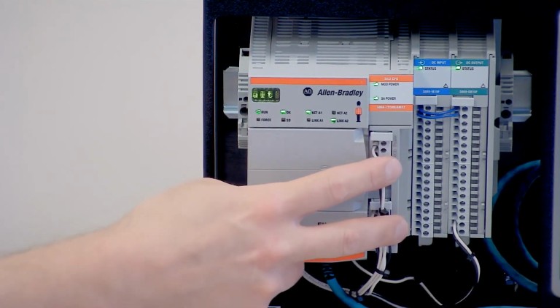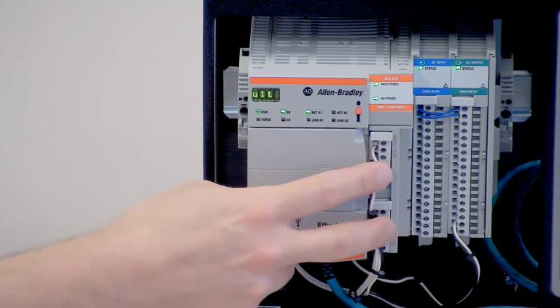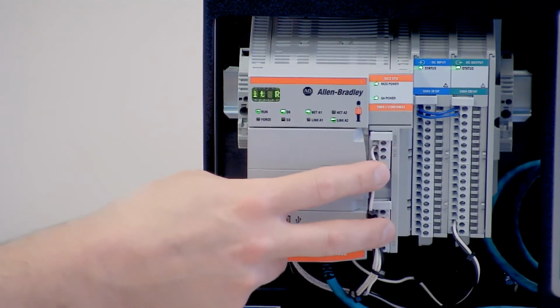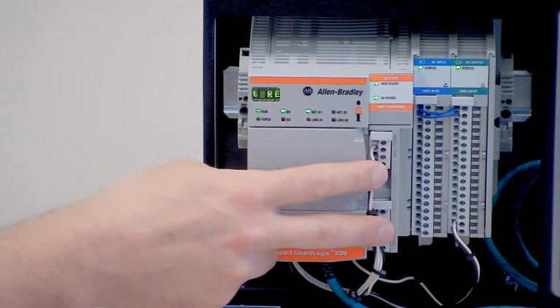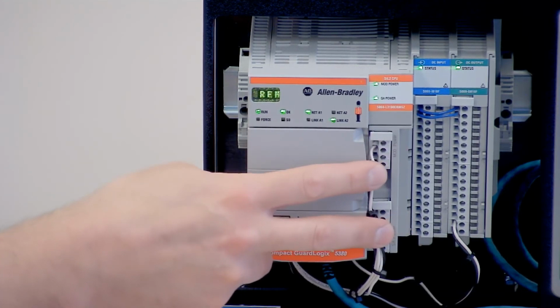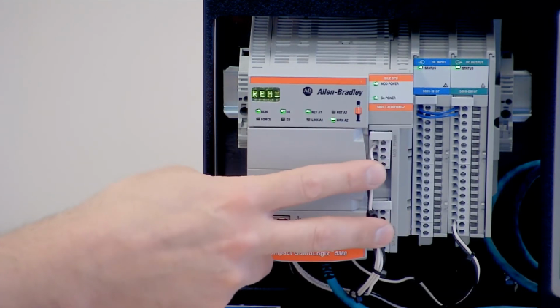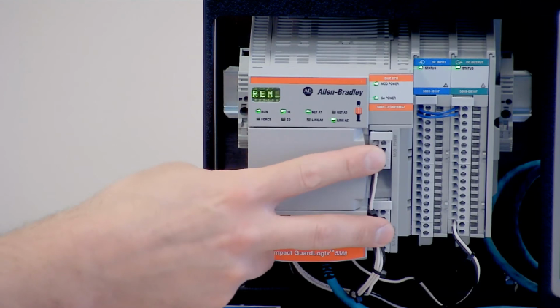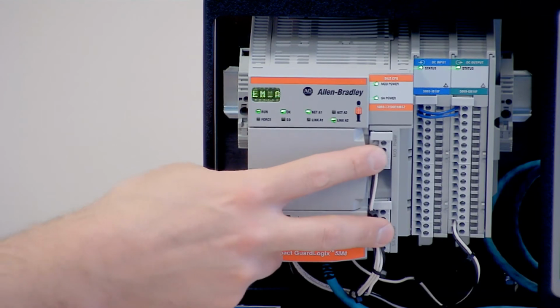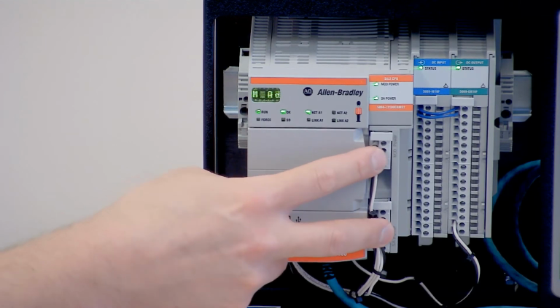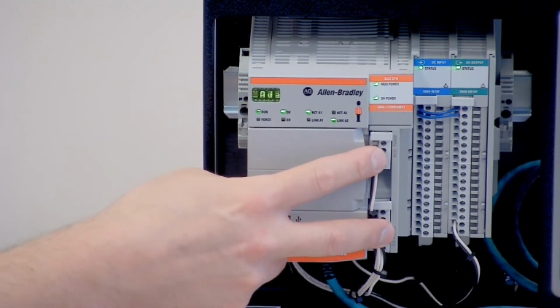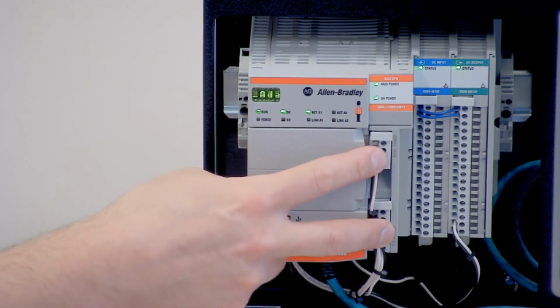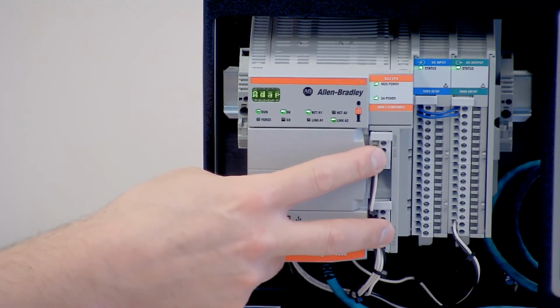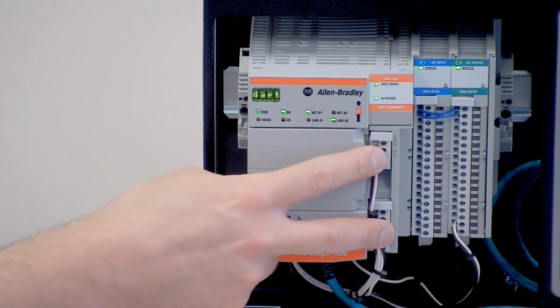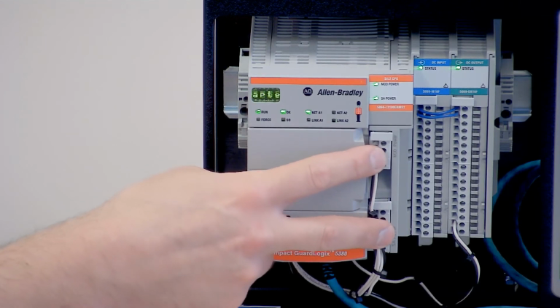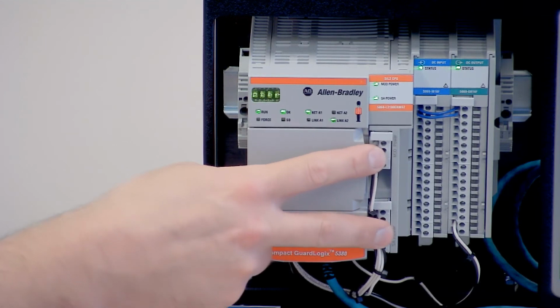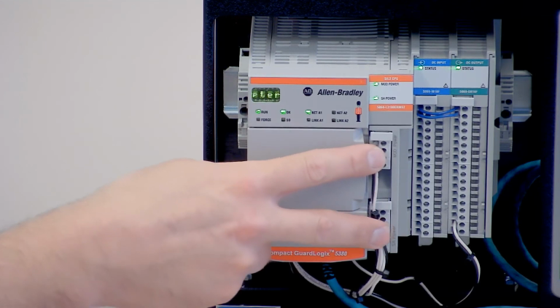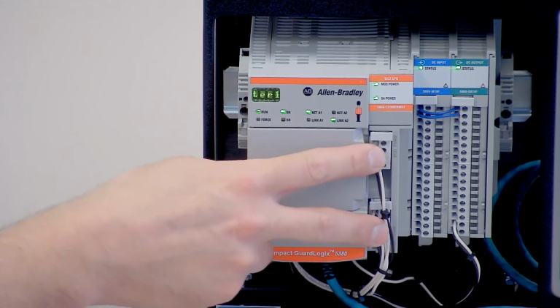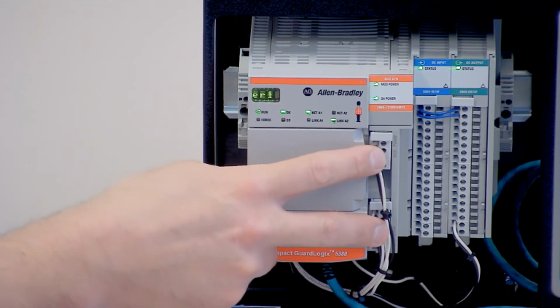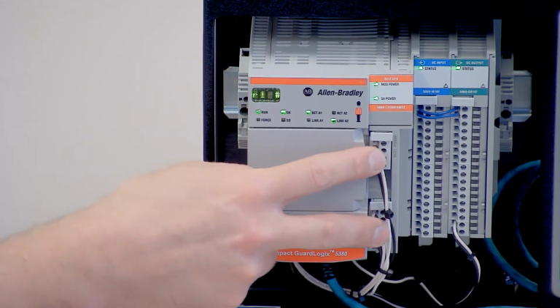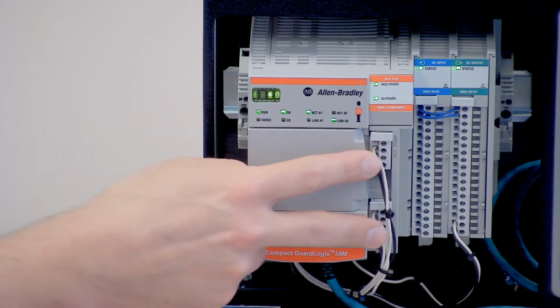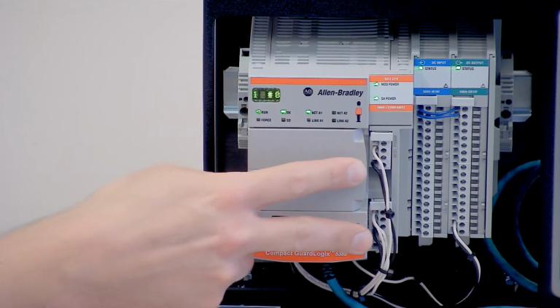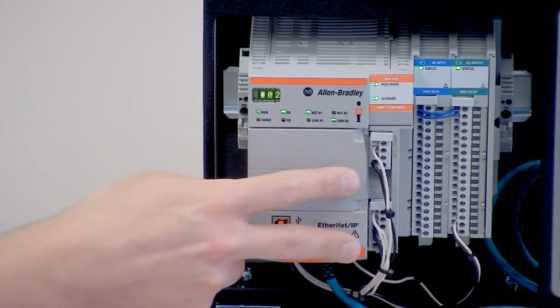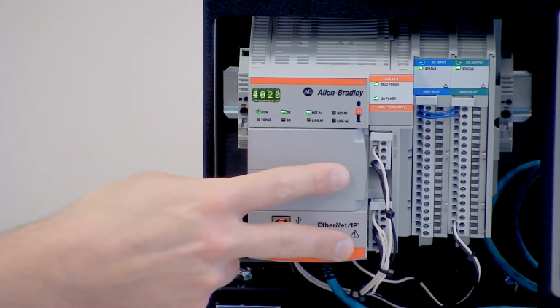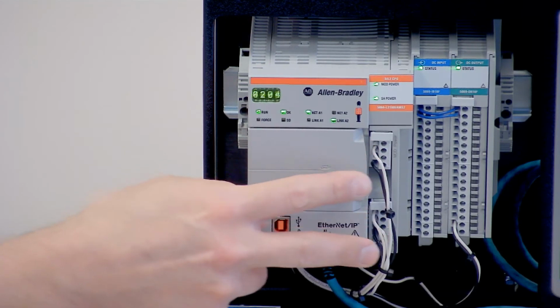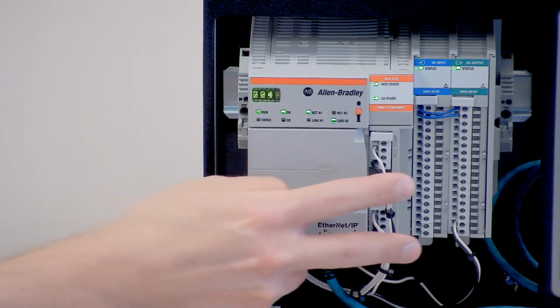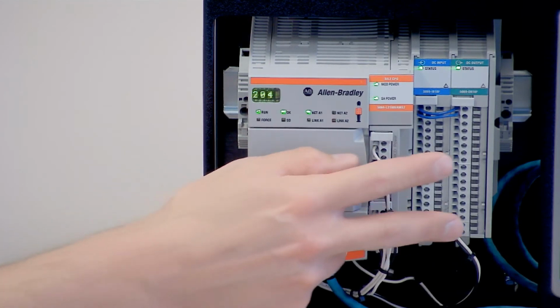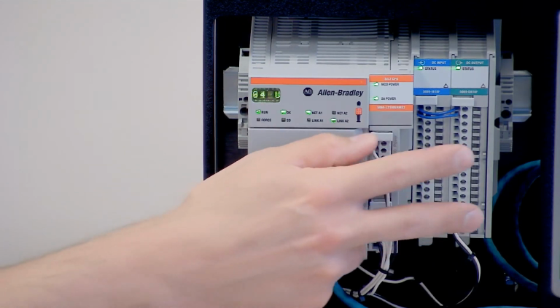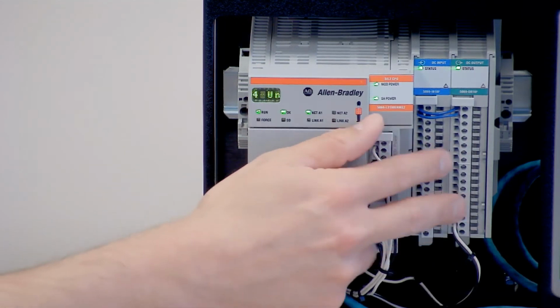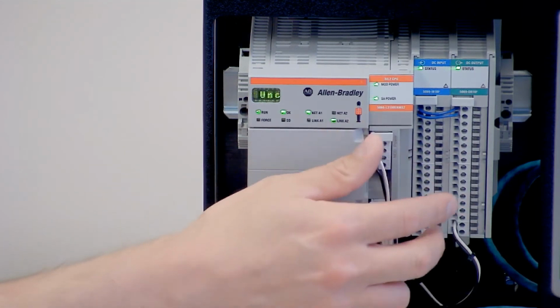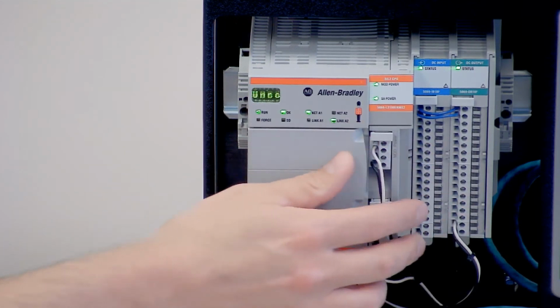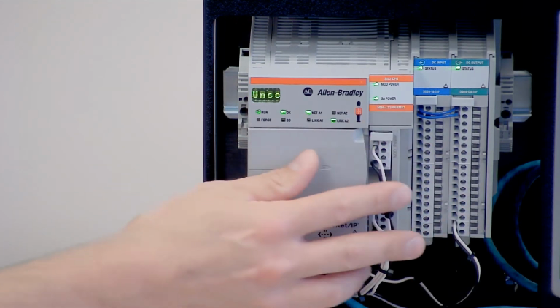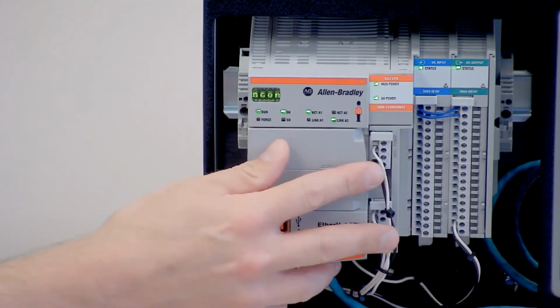These are your power connectors, and they are going to power your controller and your I/O cards.